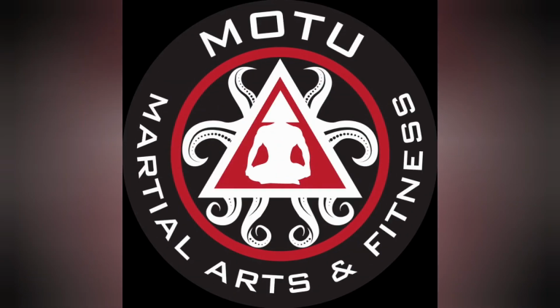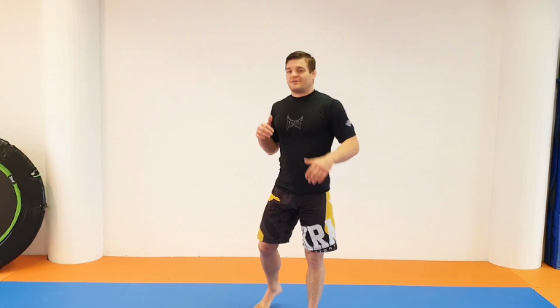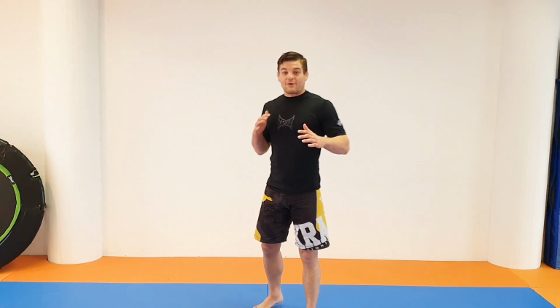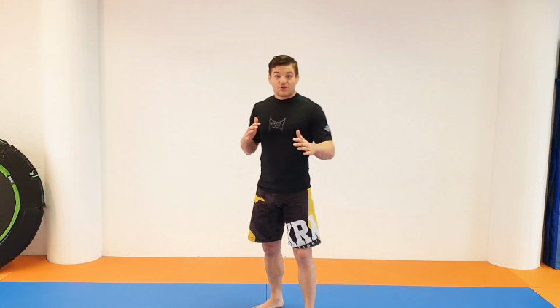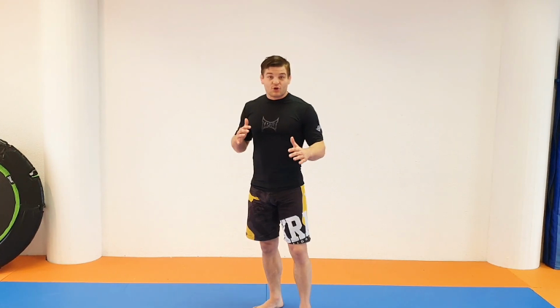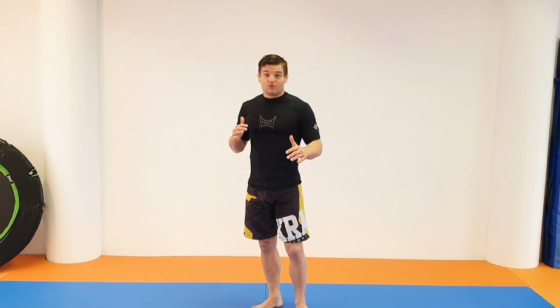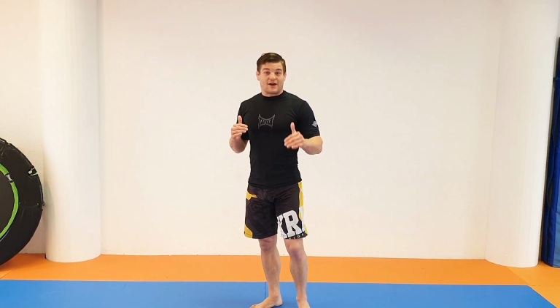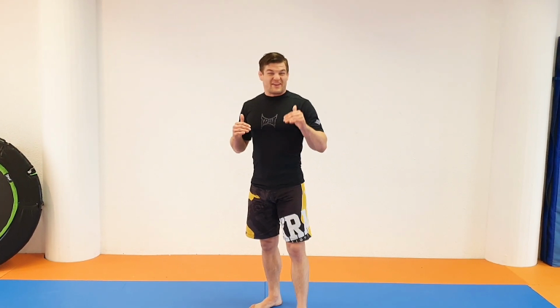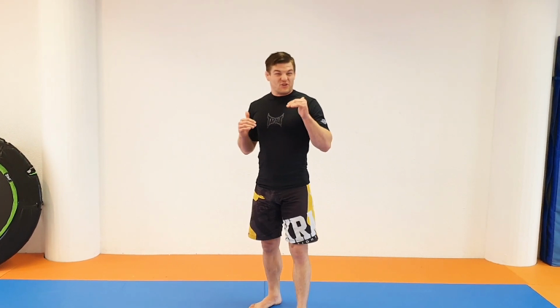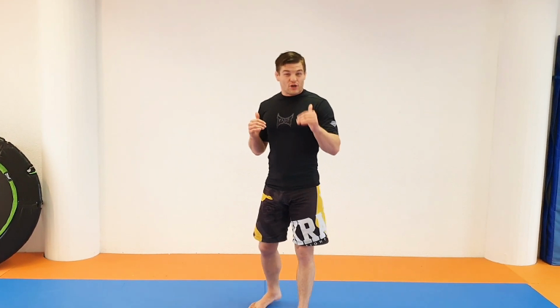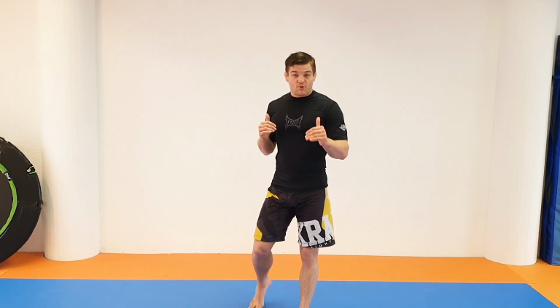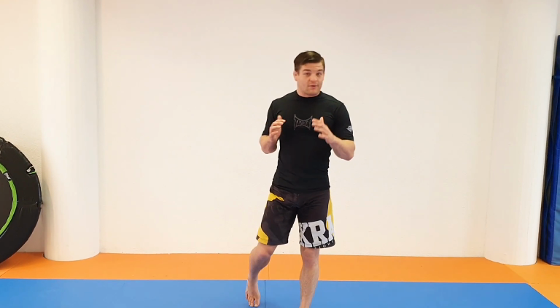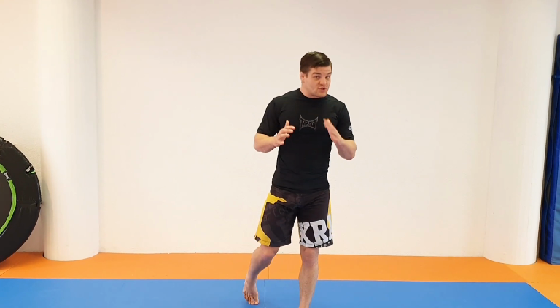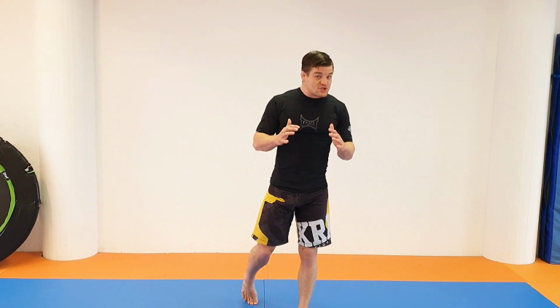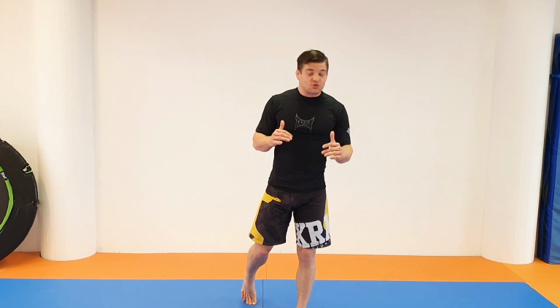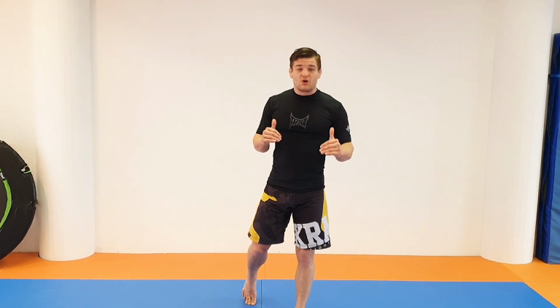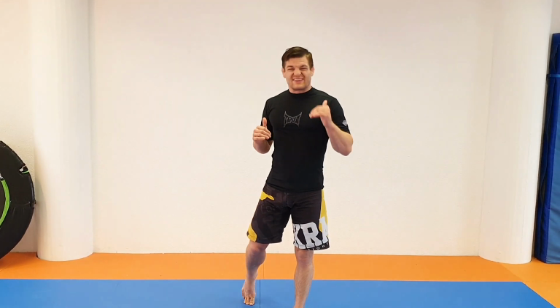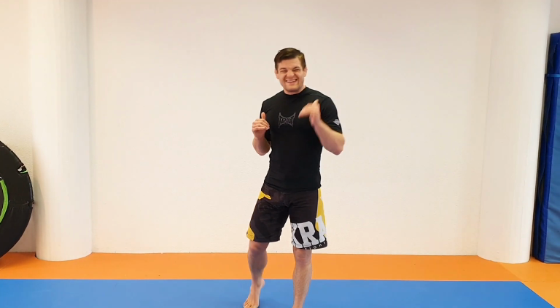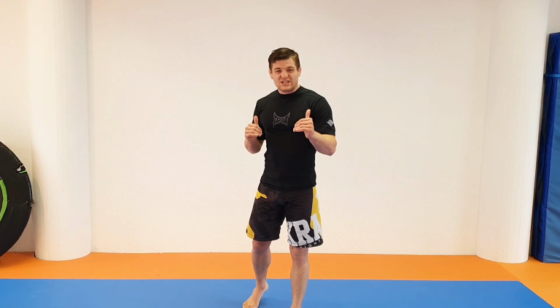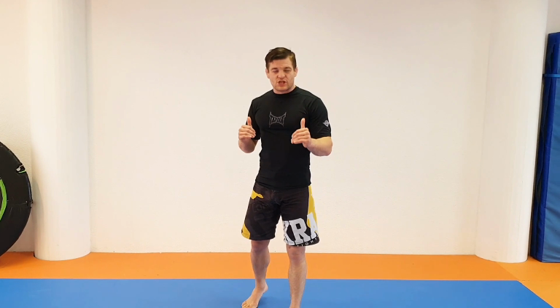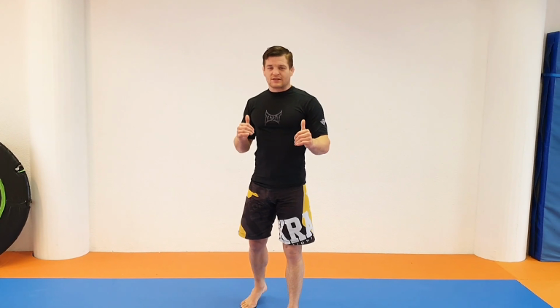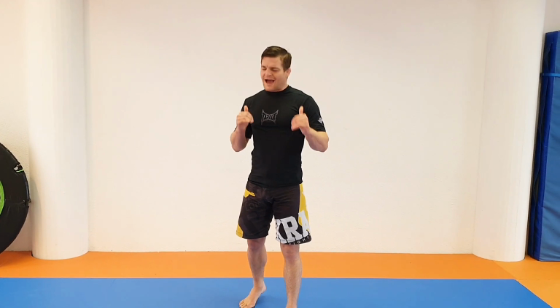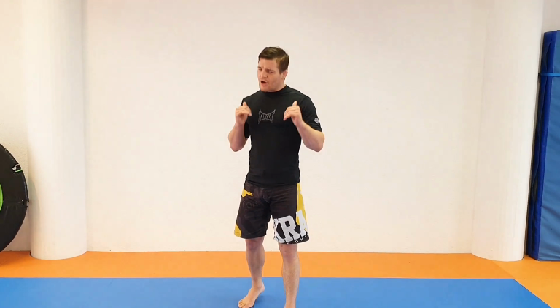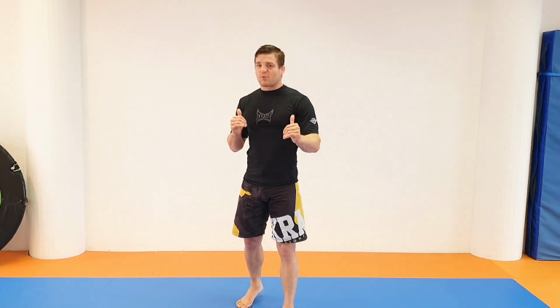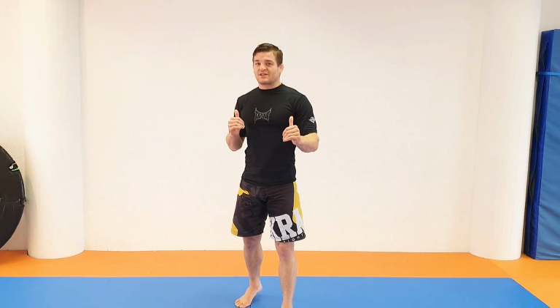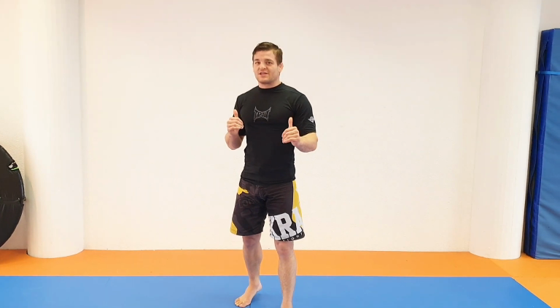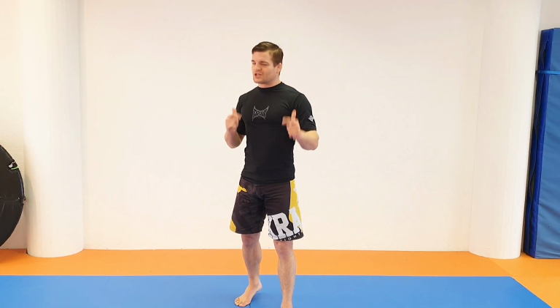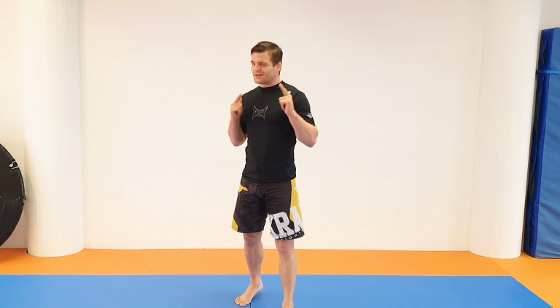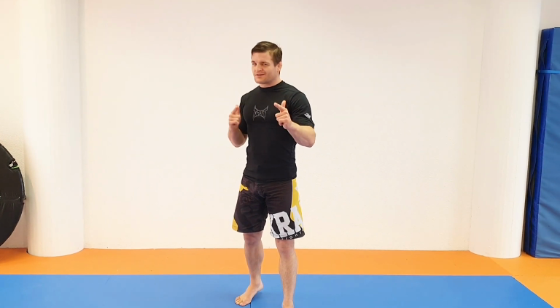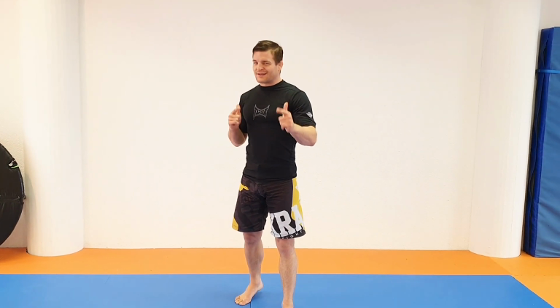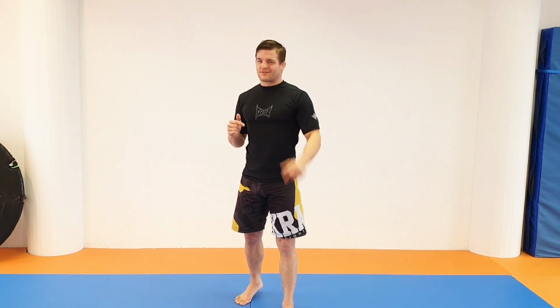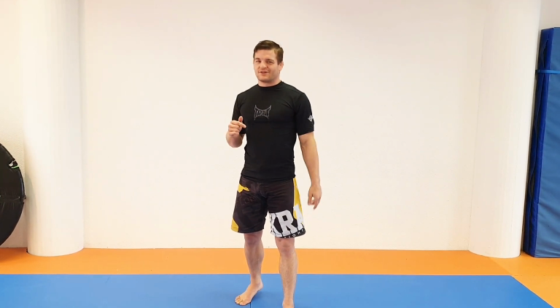Now I'm gonna solve an annoying problem in Jiu-Jitsu: the knee shield, how to break the knee shield. Let's do it.